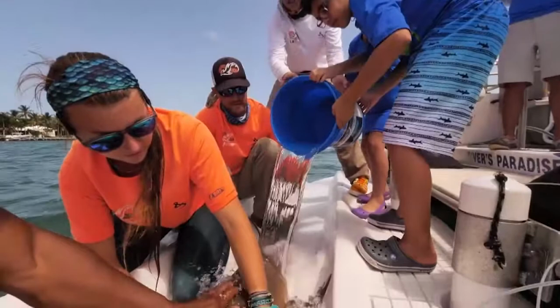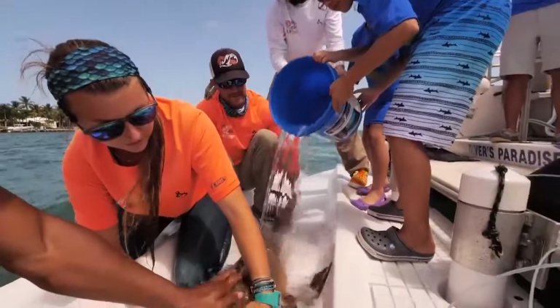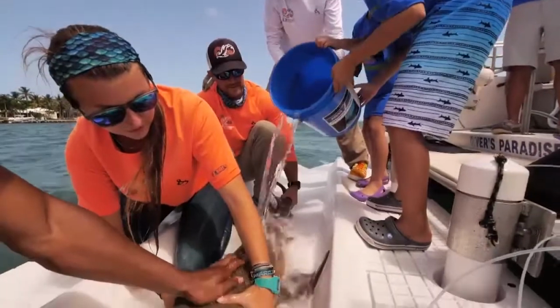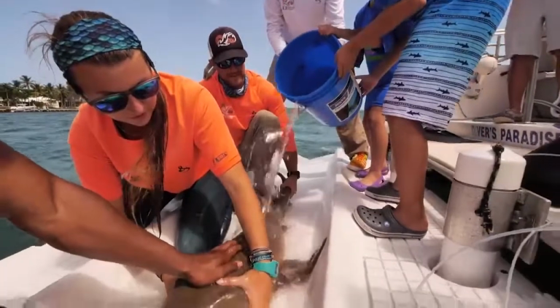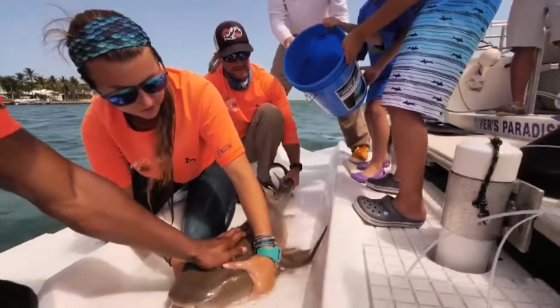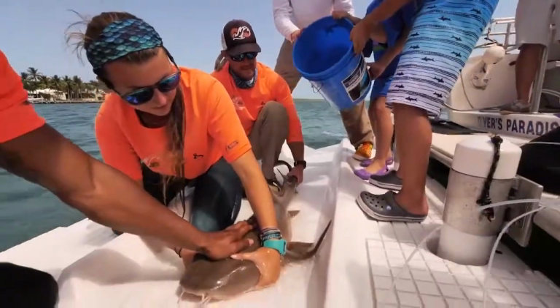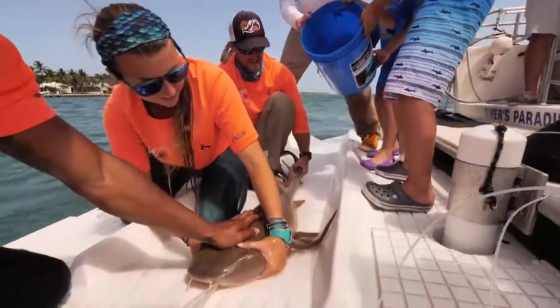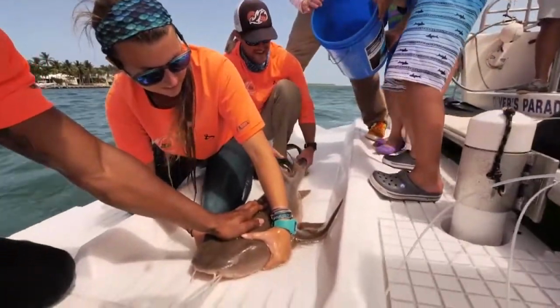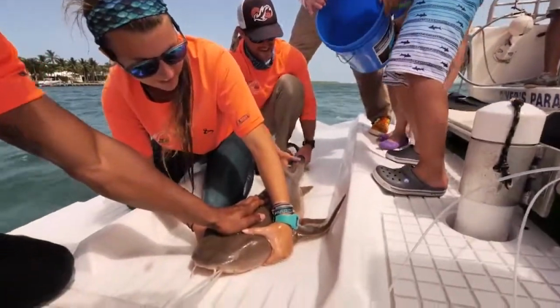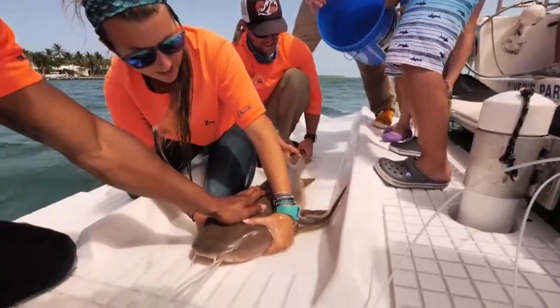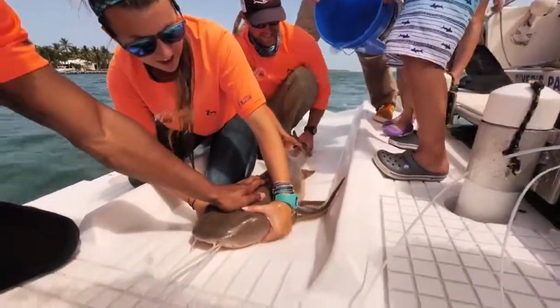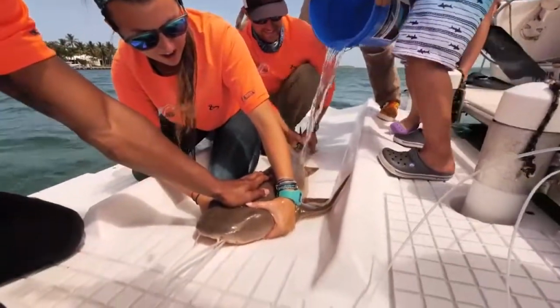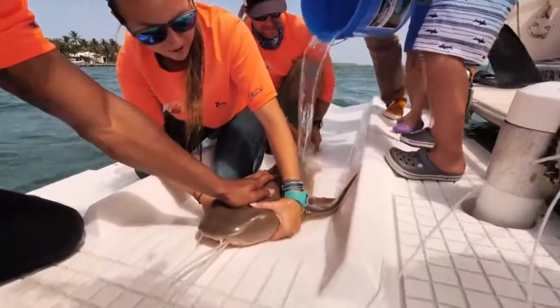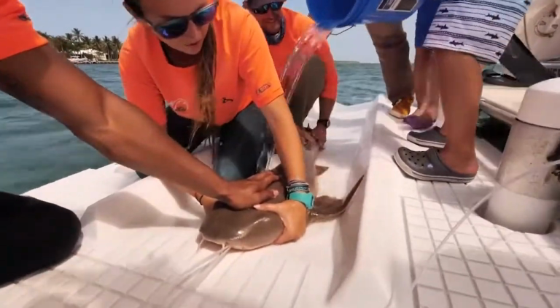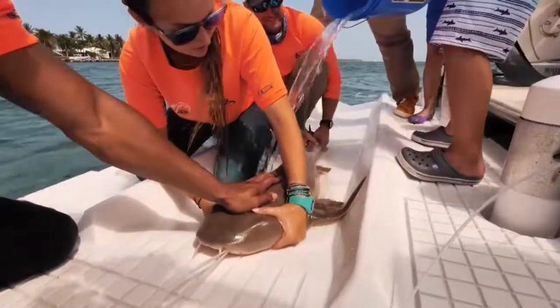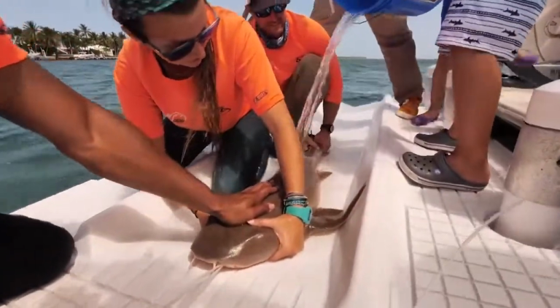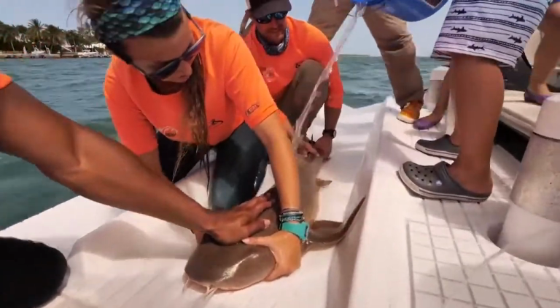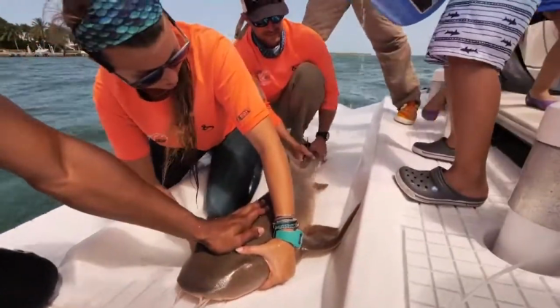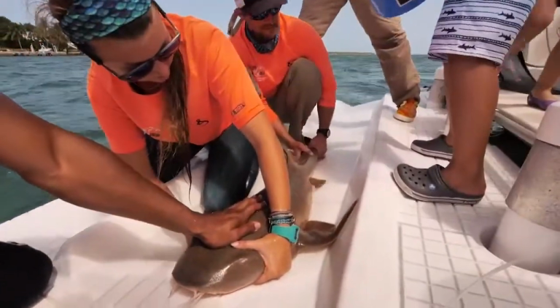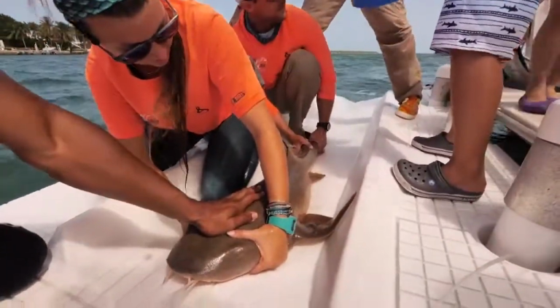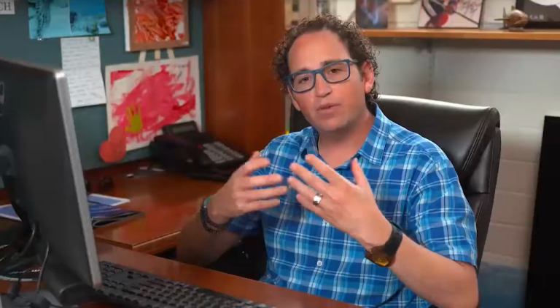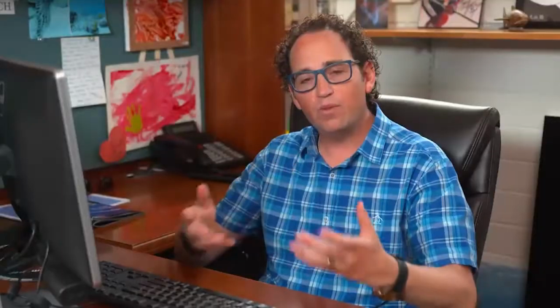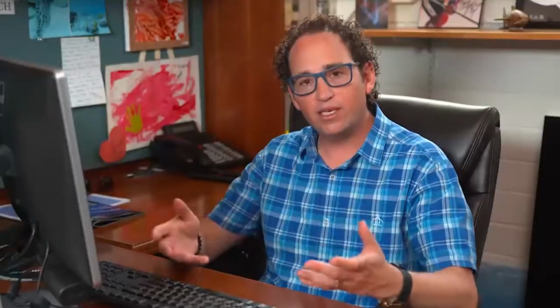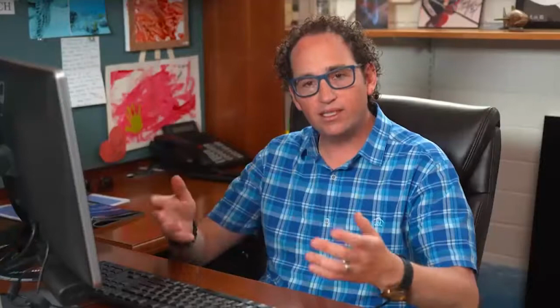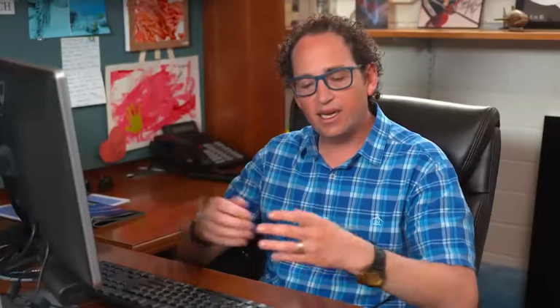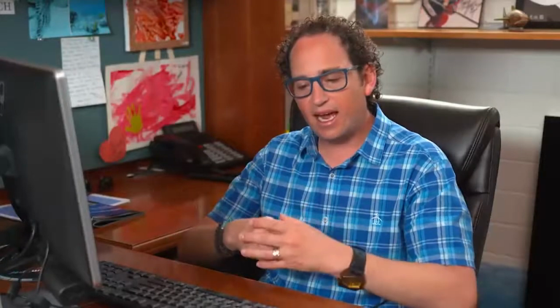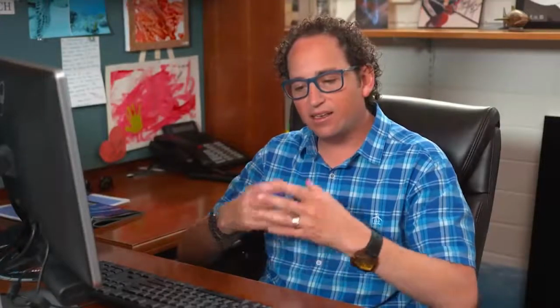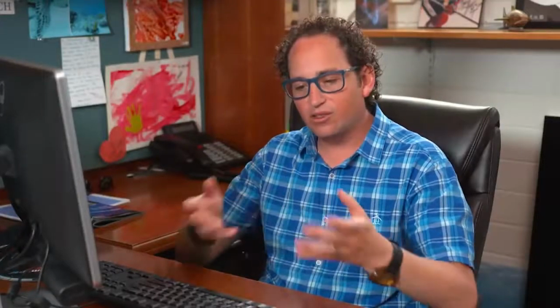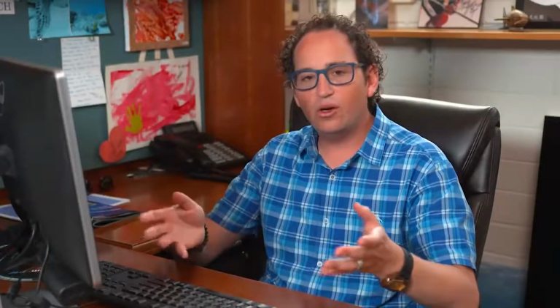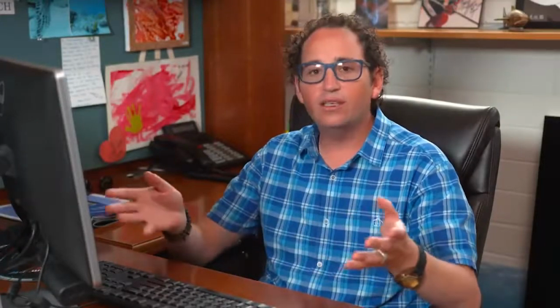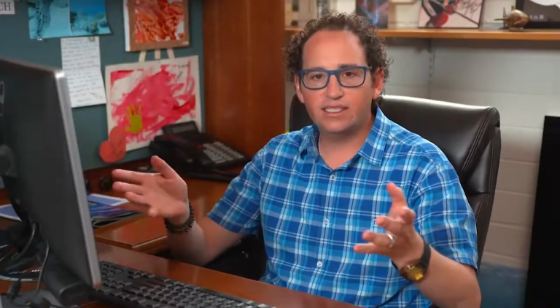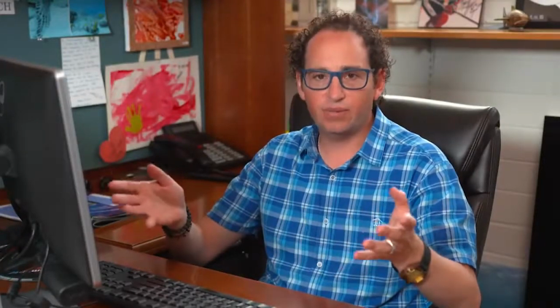Throughout the process, we continuously put water along the shark's body in order to keep it moist and control its temperature.